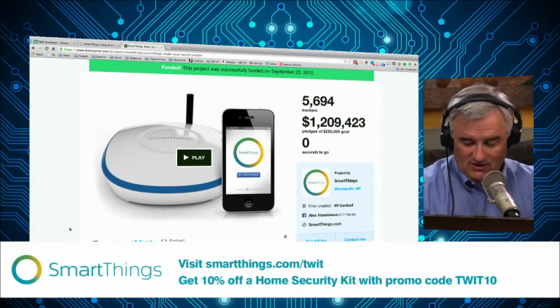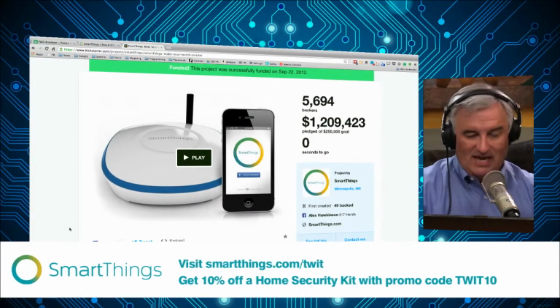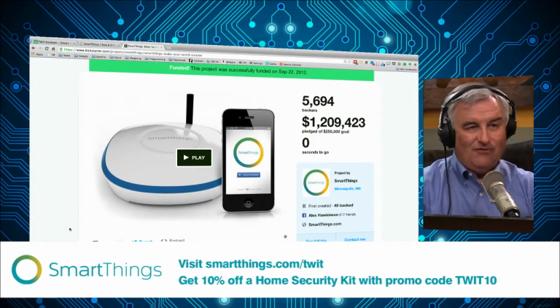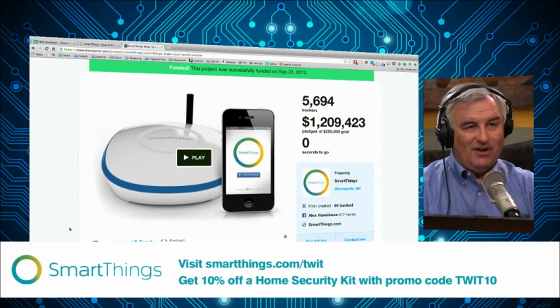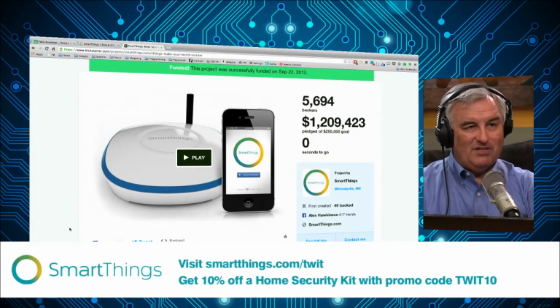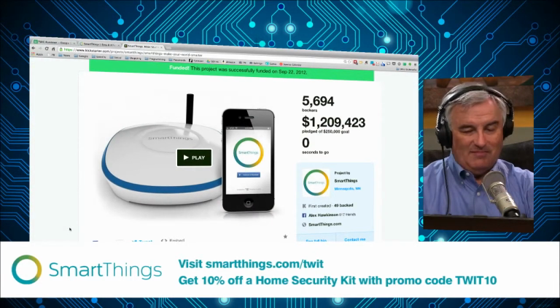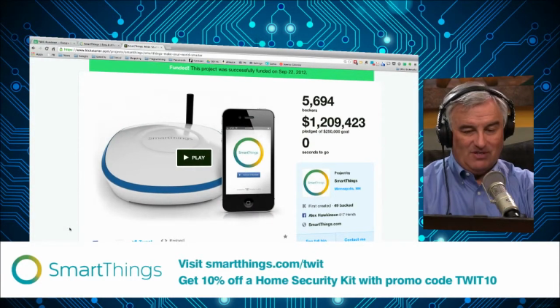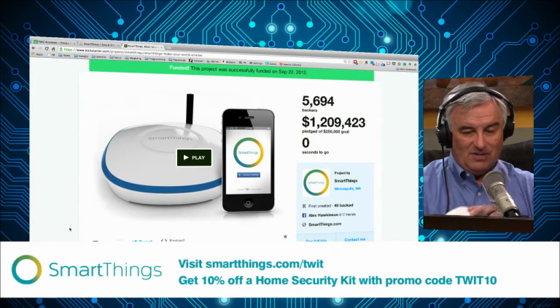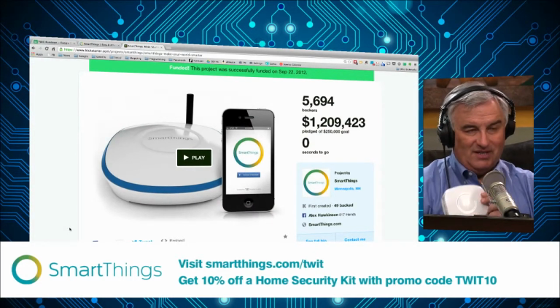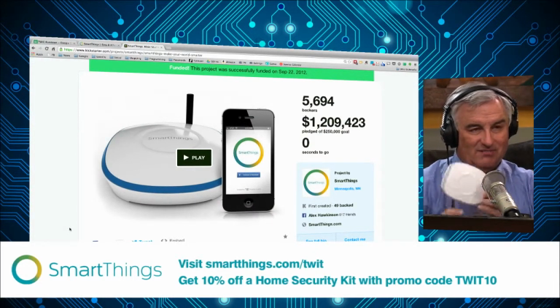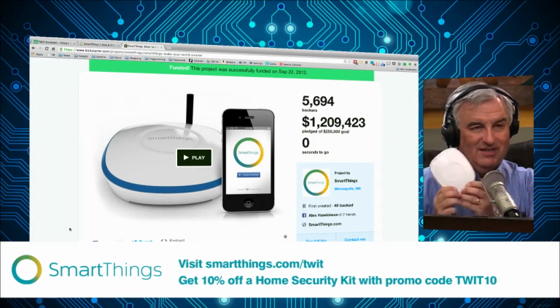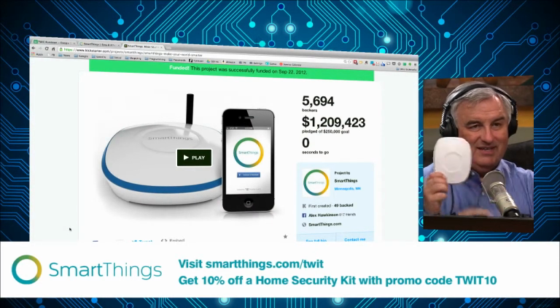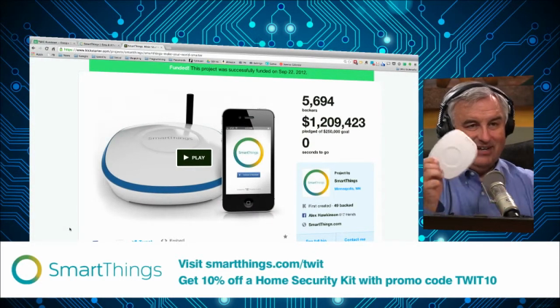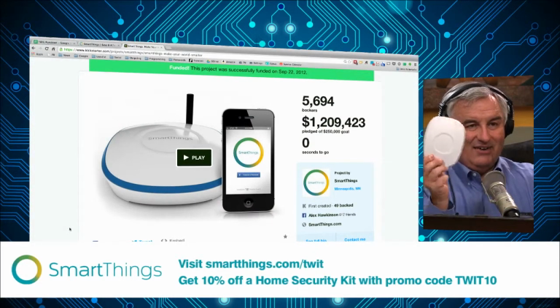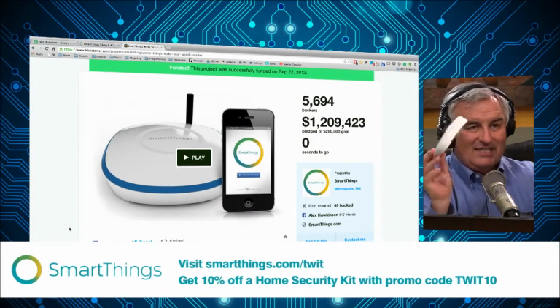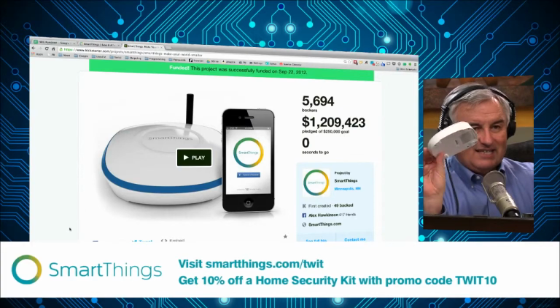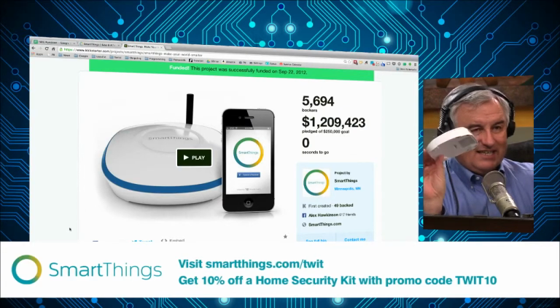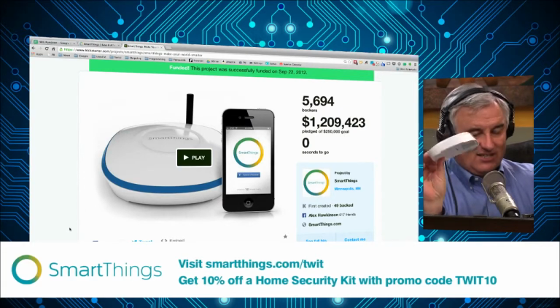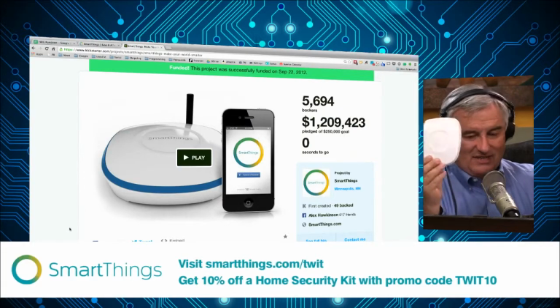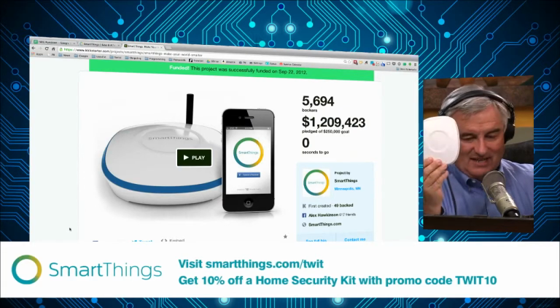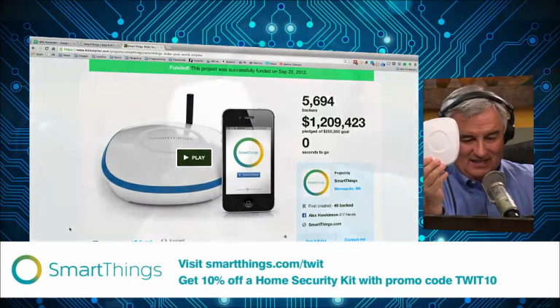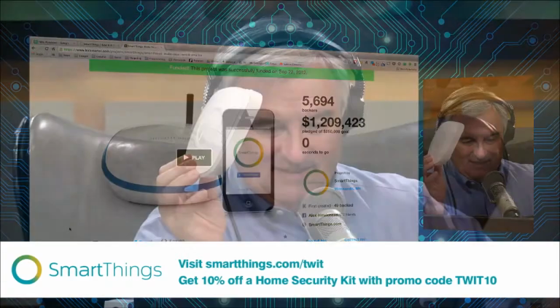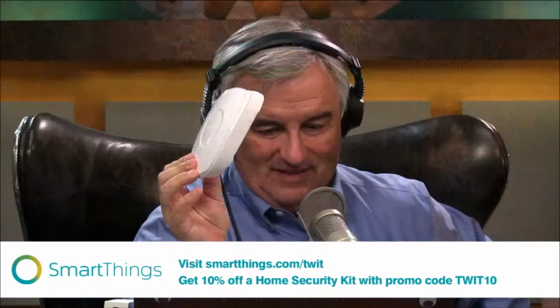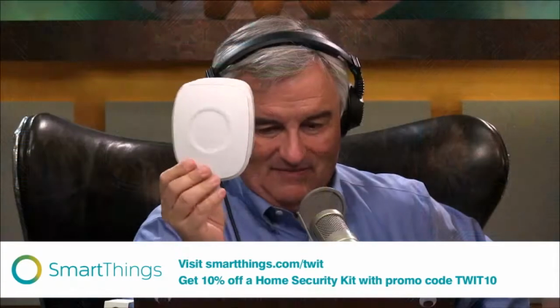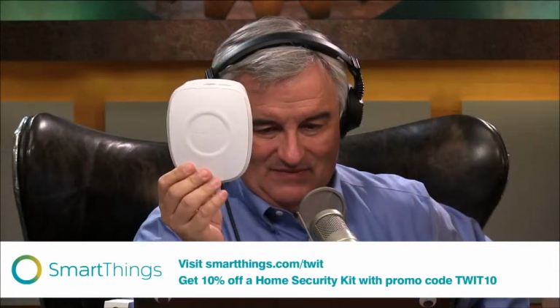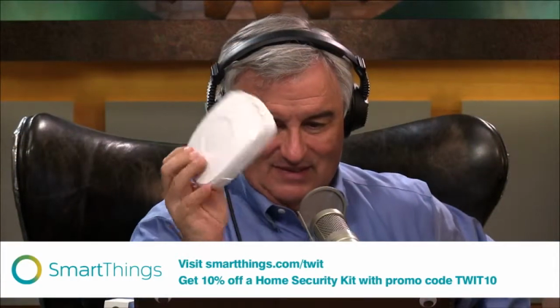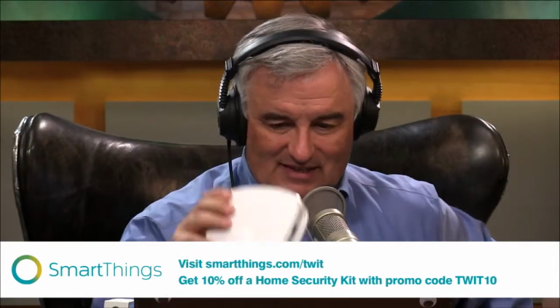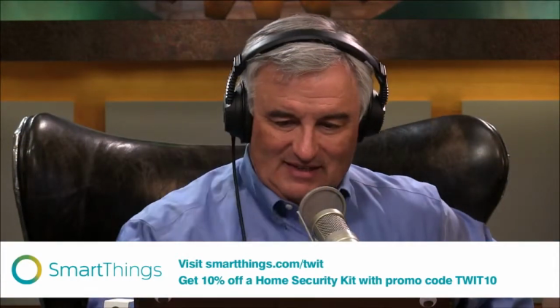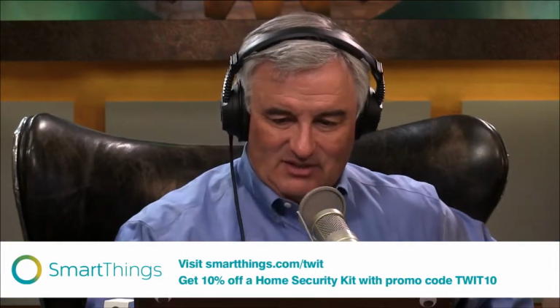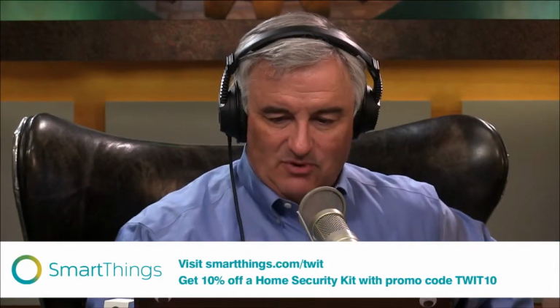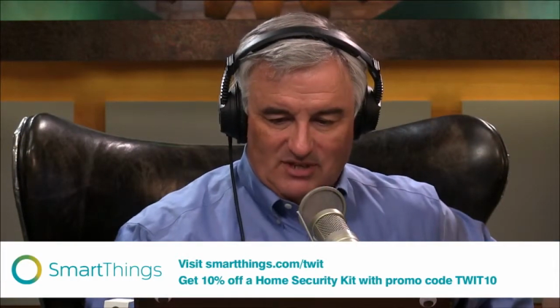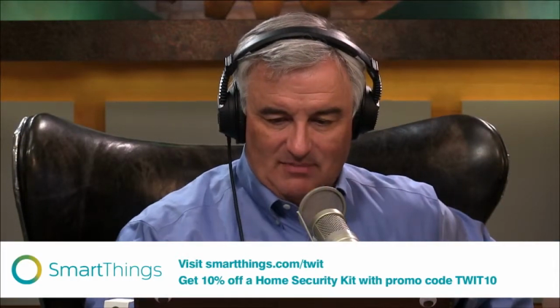You can see how far the hub has come. That was the original hub, and look how nice and sleek it is now — it's nice and small. This is definitely a more polished product.